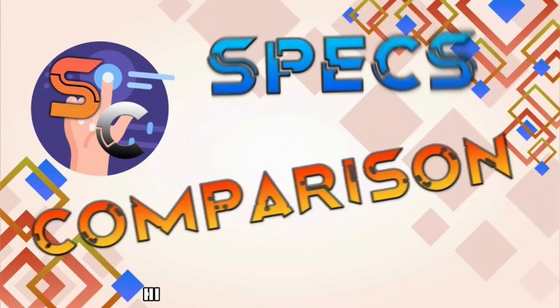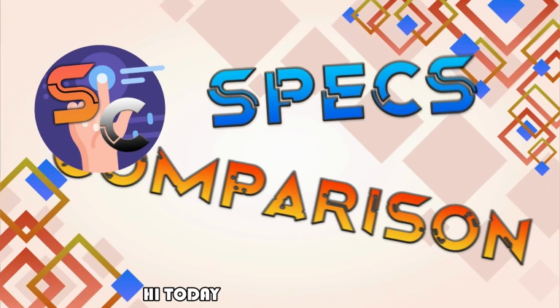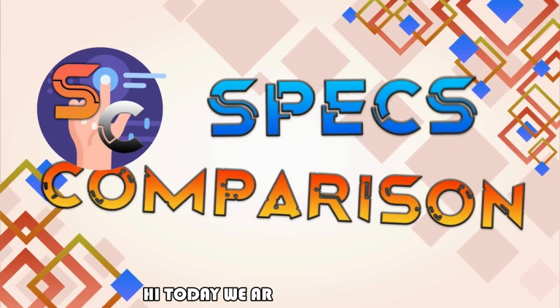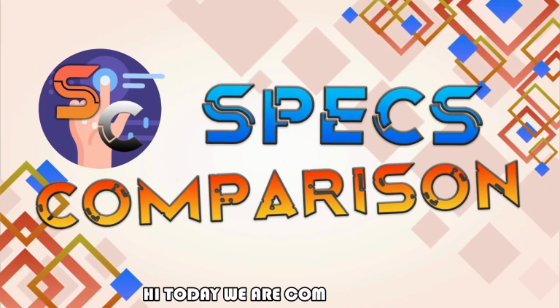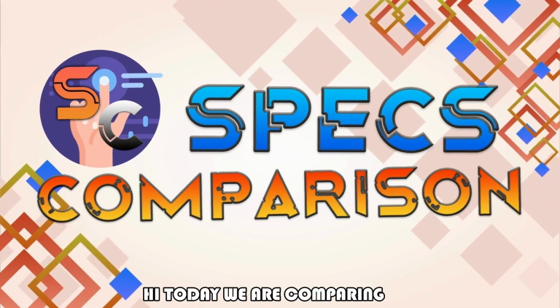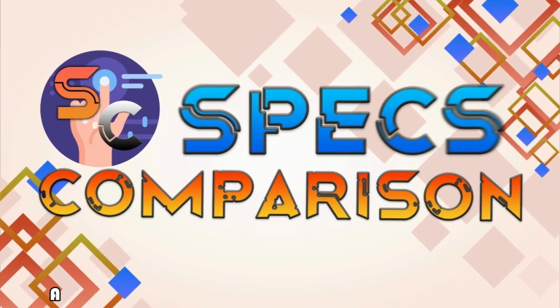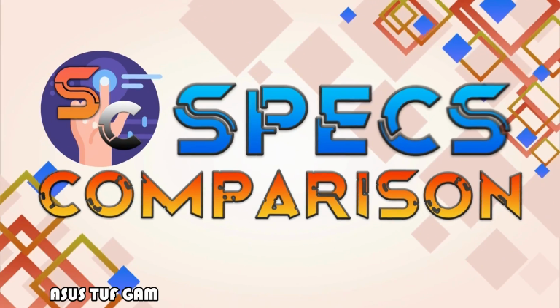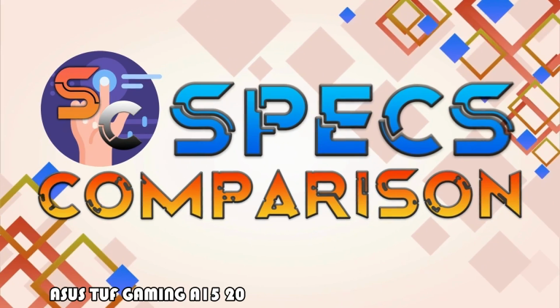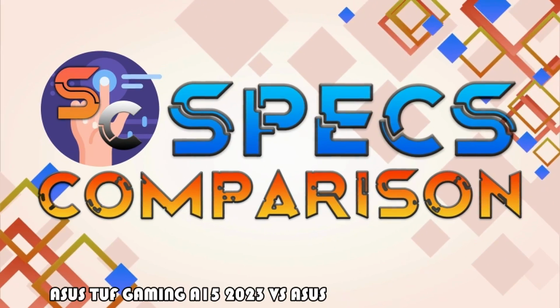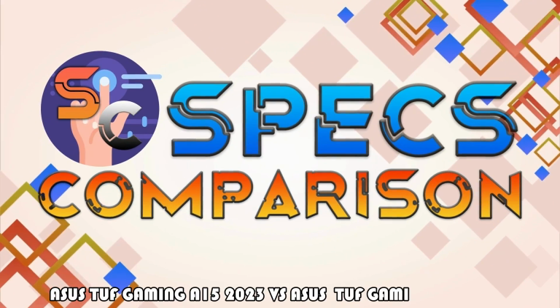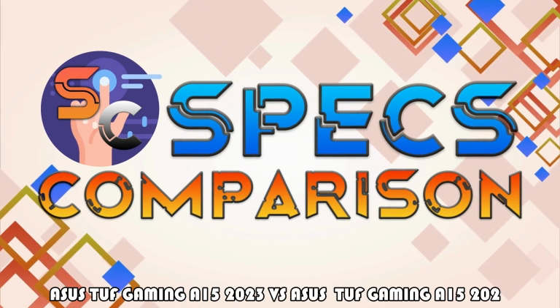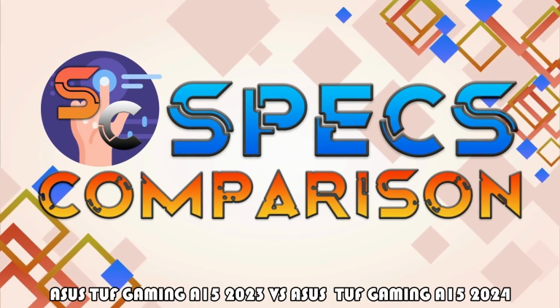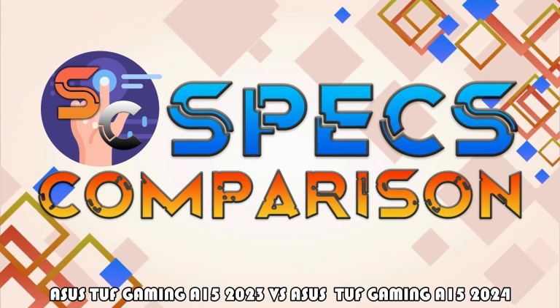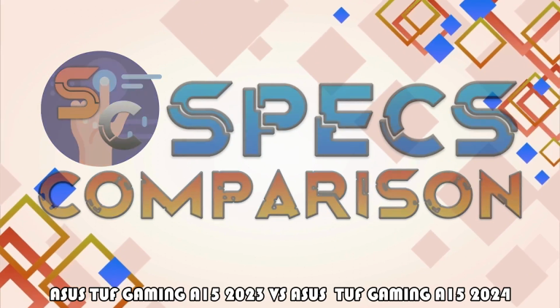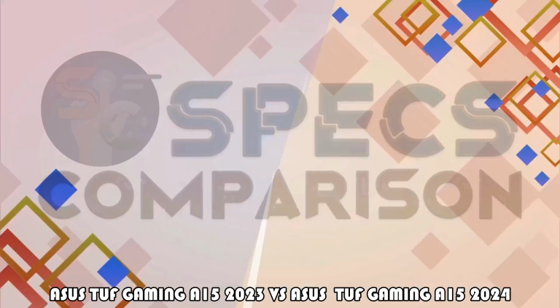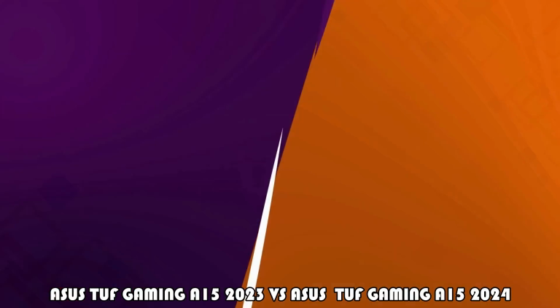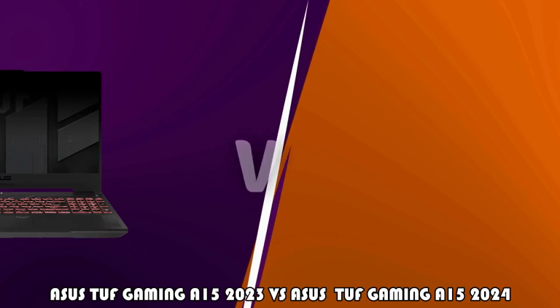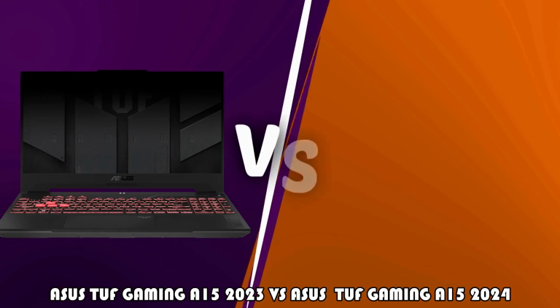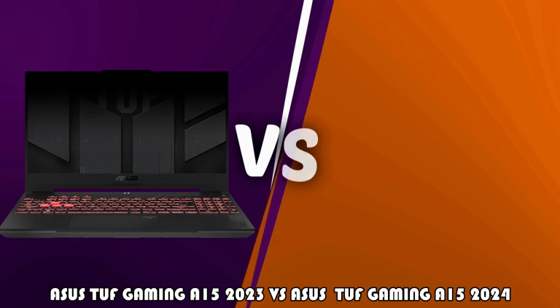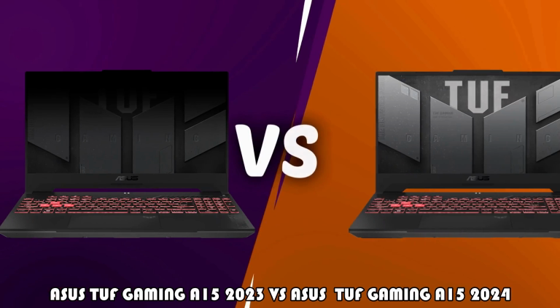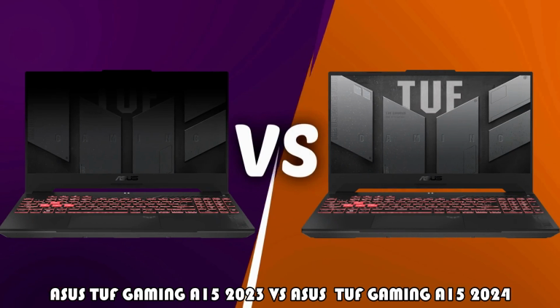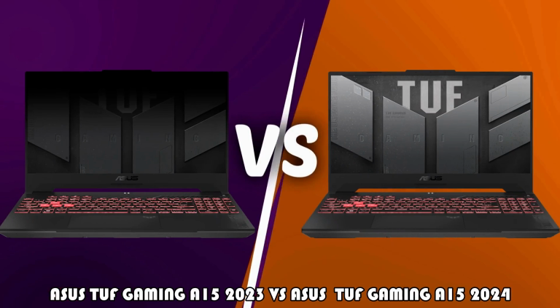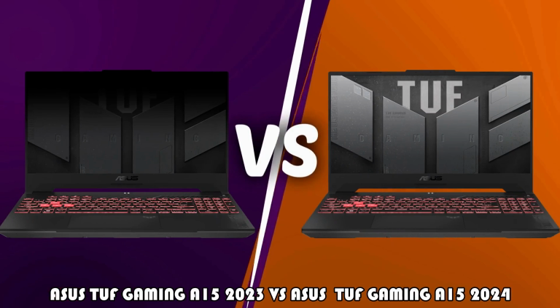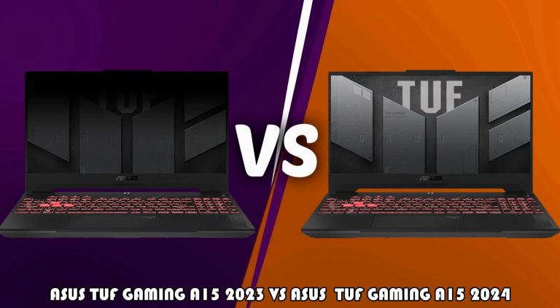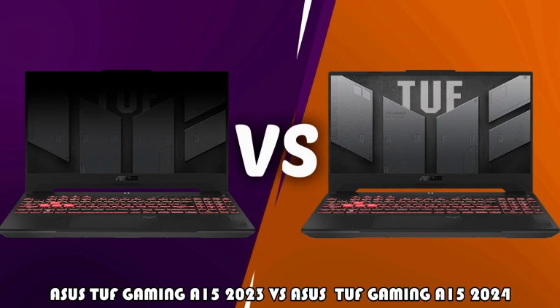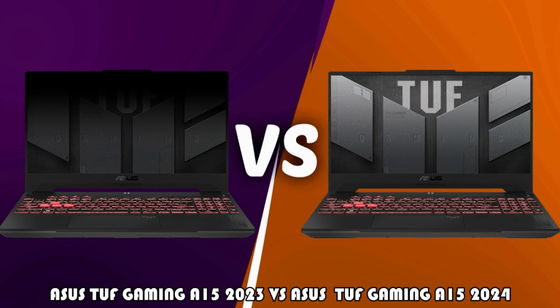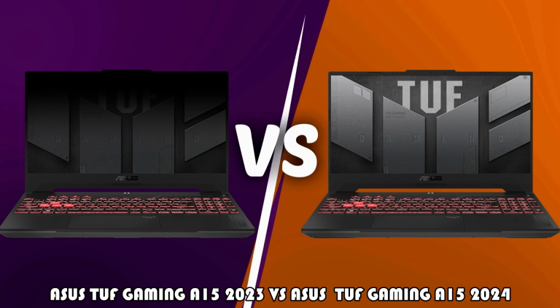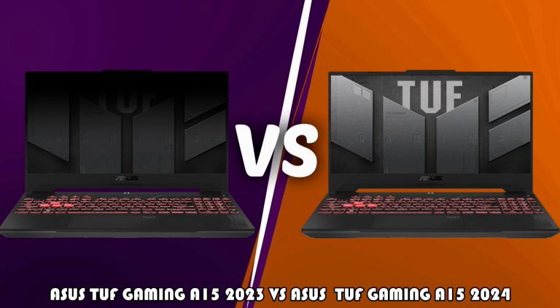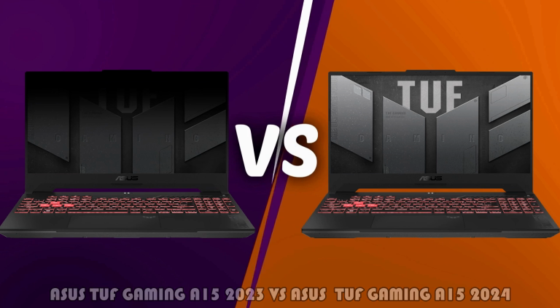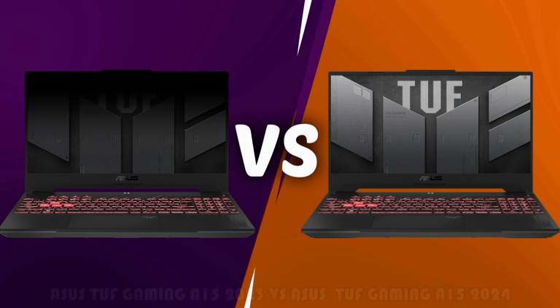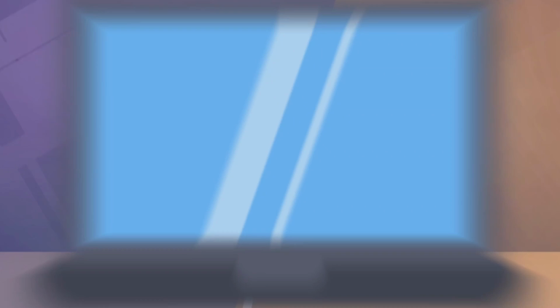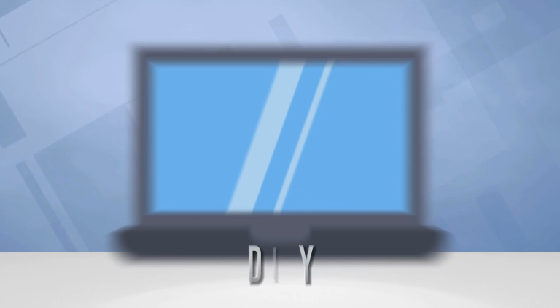Hi, today we are comparing the Asus TUF Gaming A15 2023 vs. Asus TUF Gaming A15 2024.